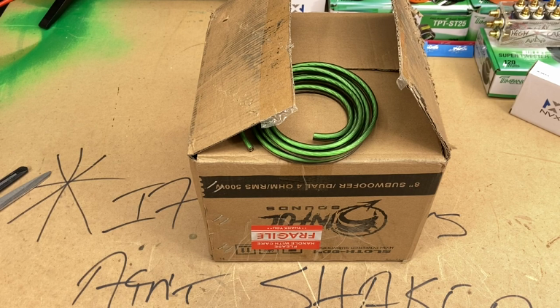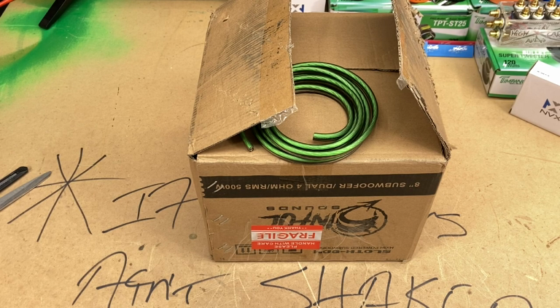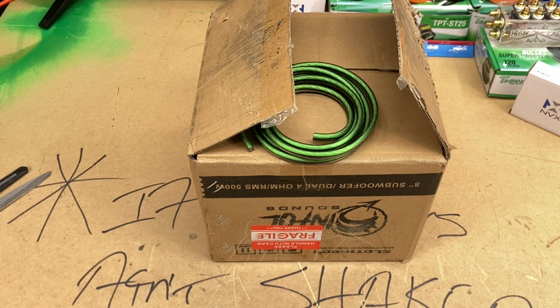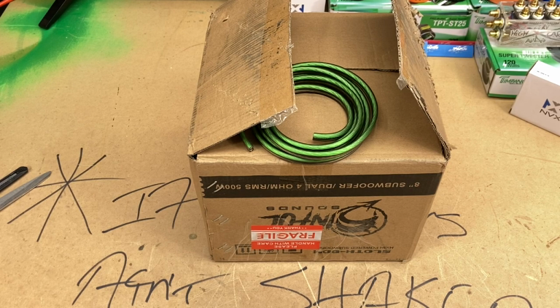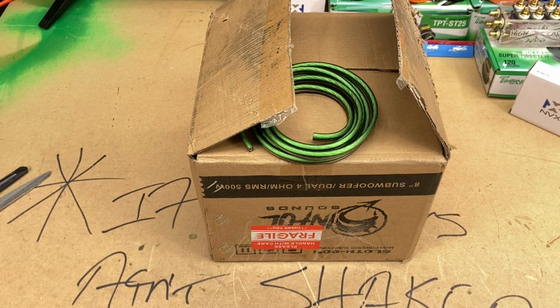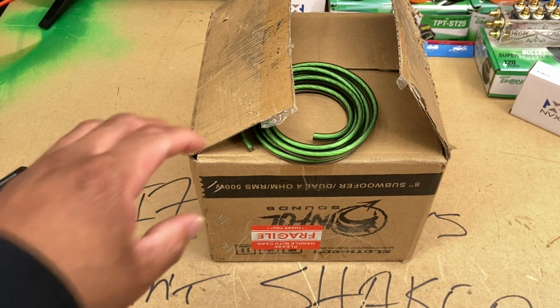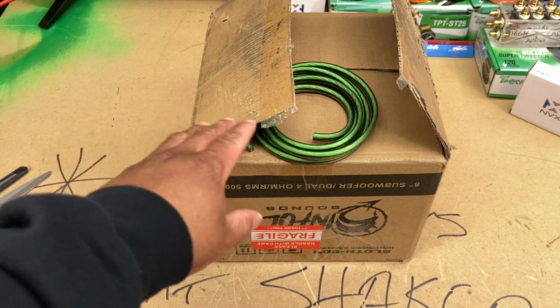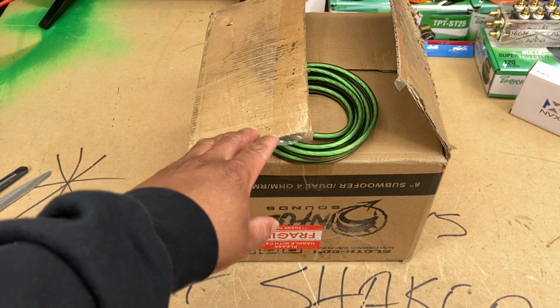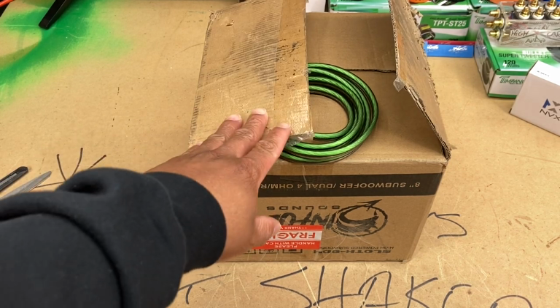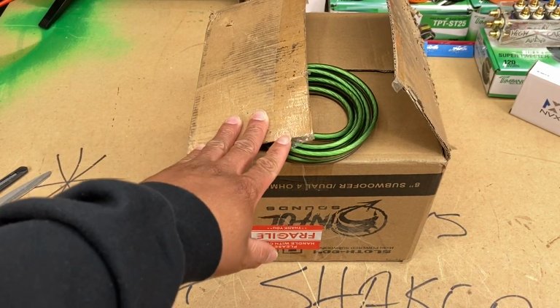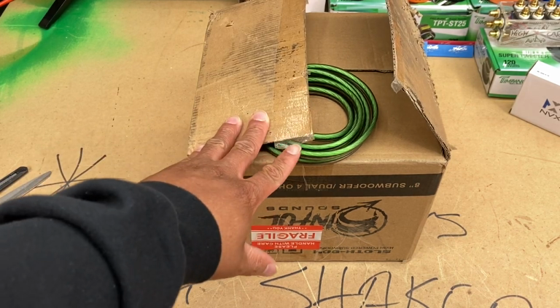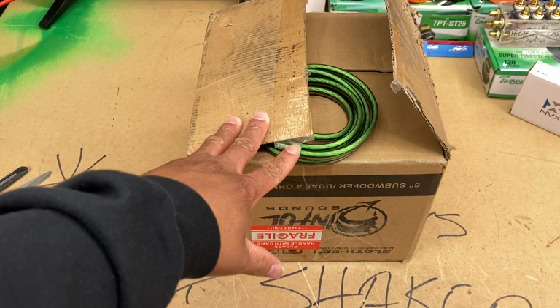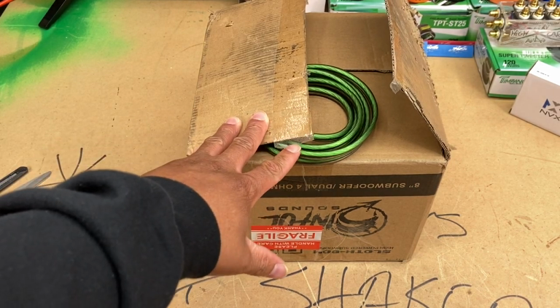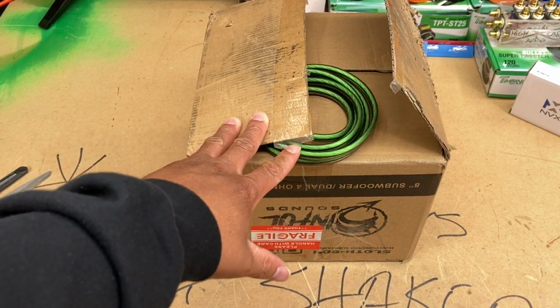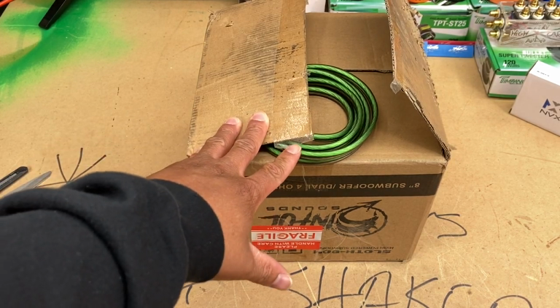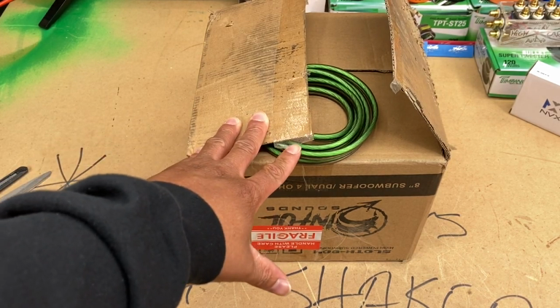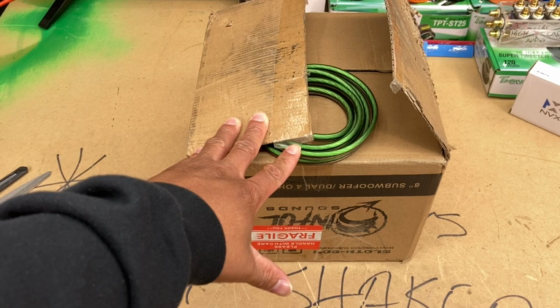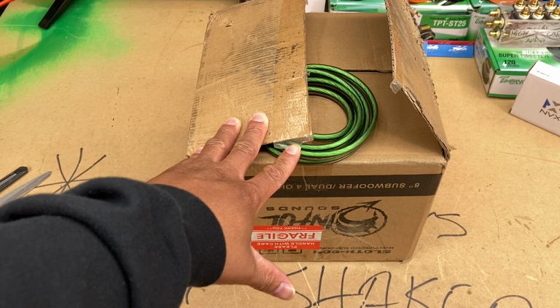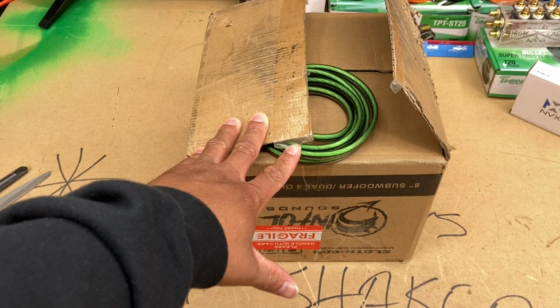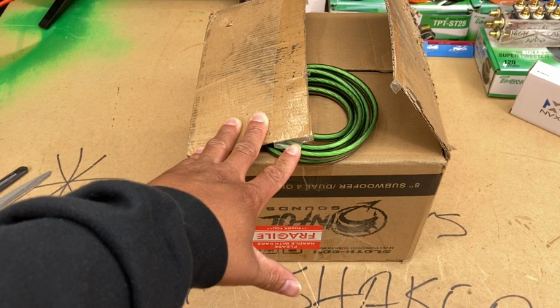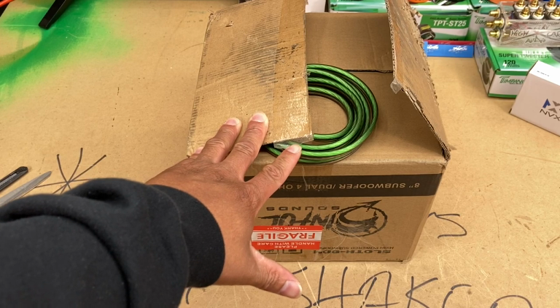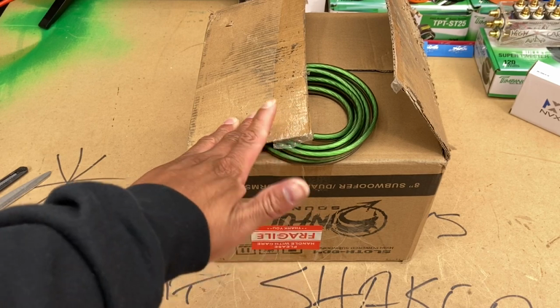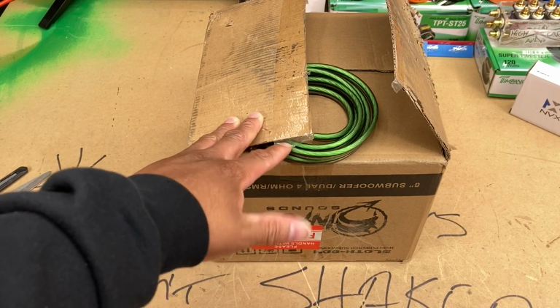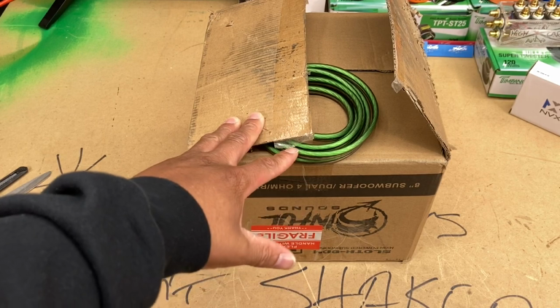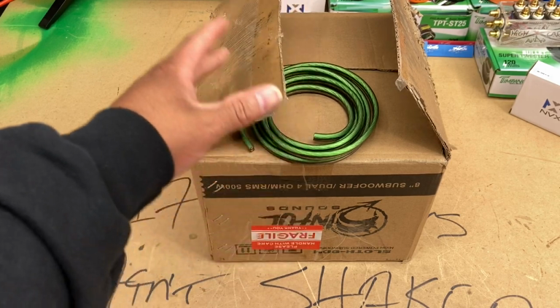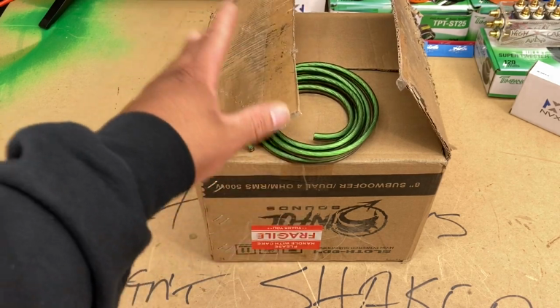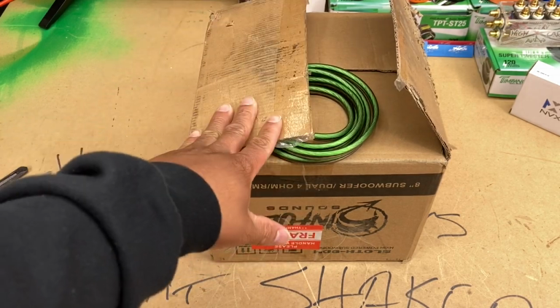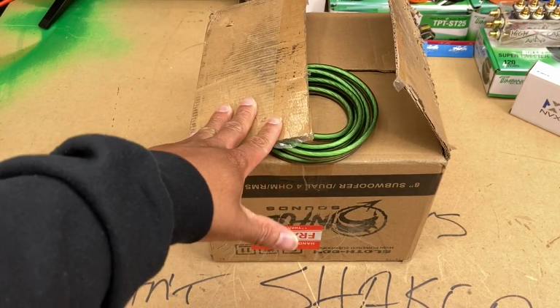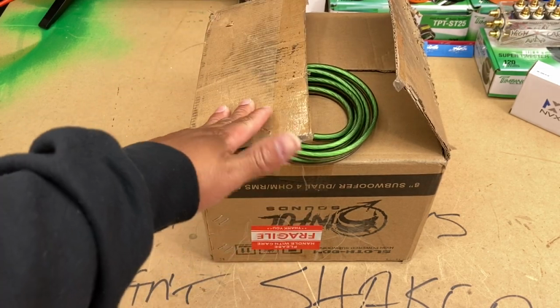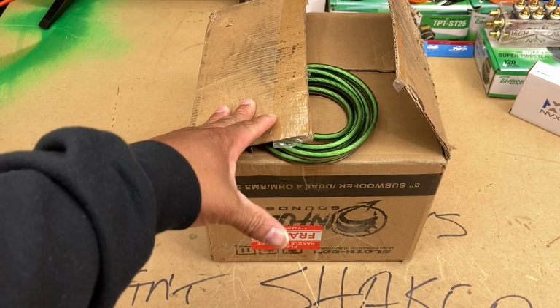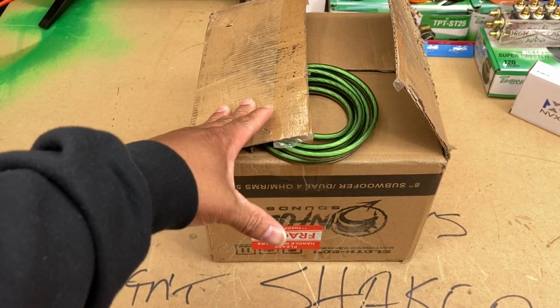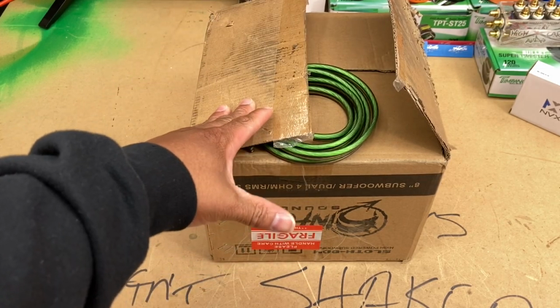Truth be told, I had got to the point where I was like, hey, you know what? I'm done. I literally got to the point like I'm done — I was quitting car audio.